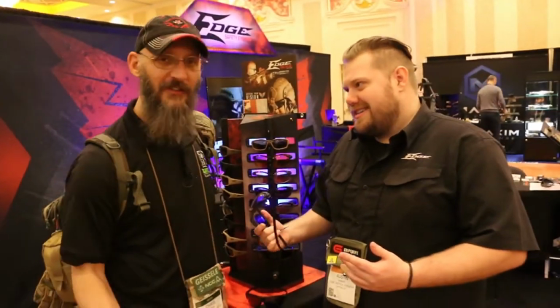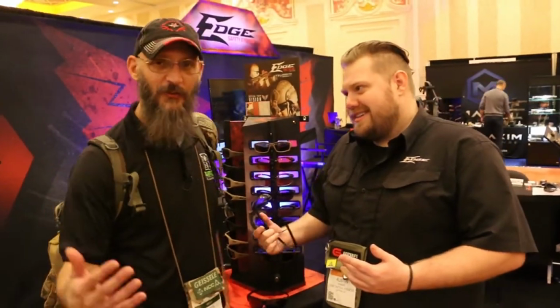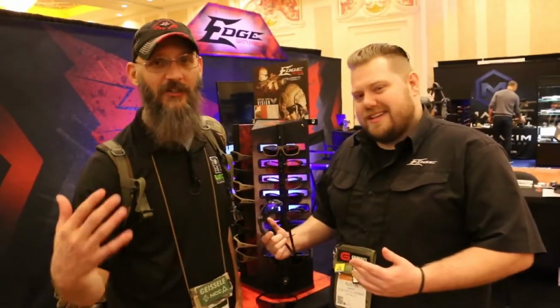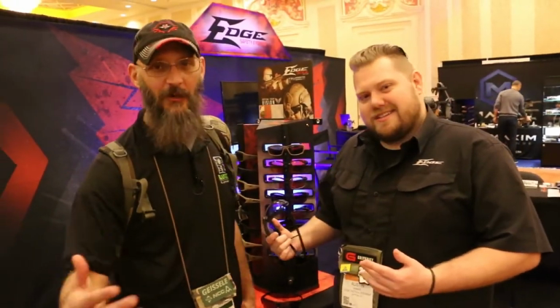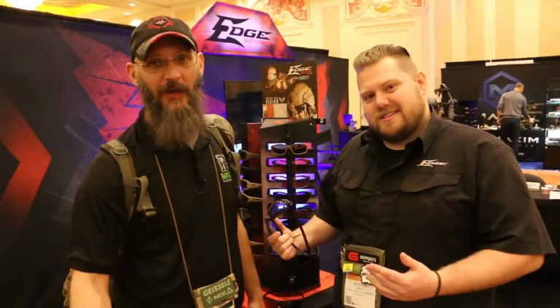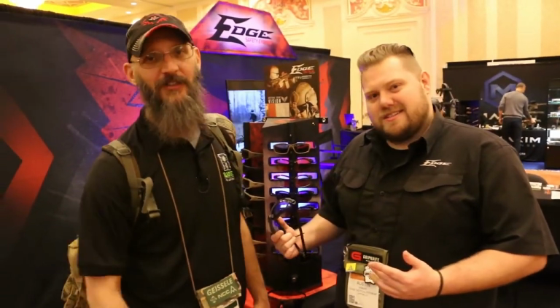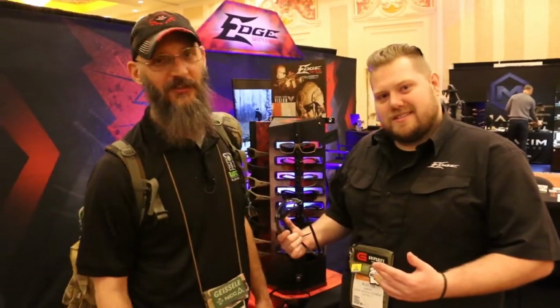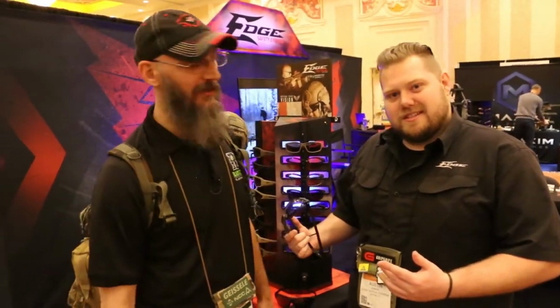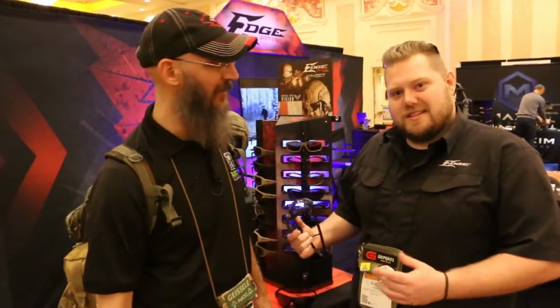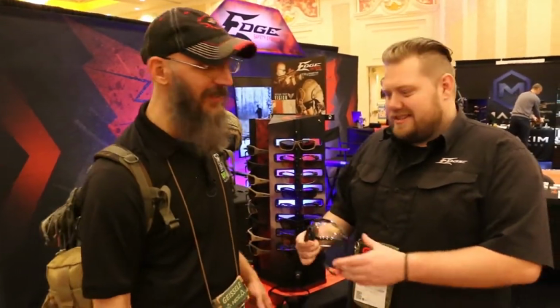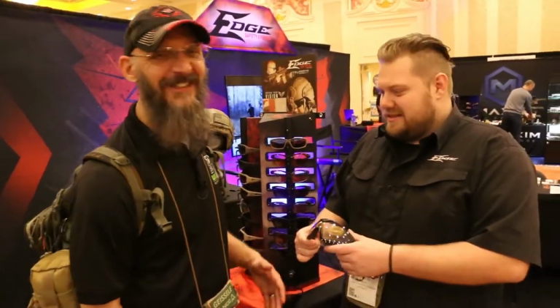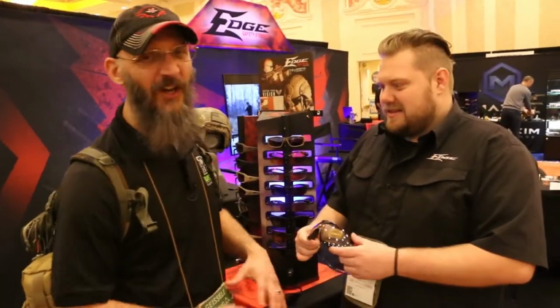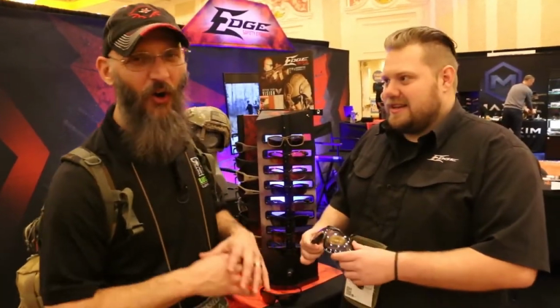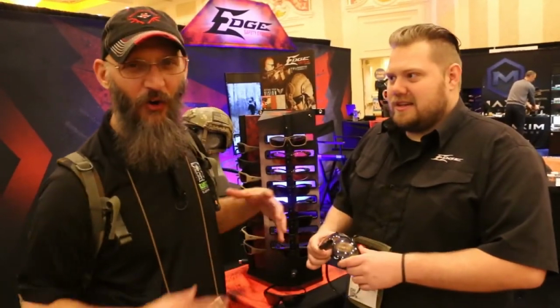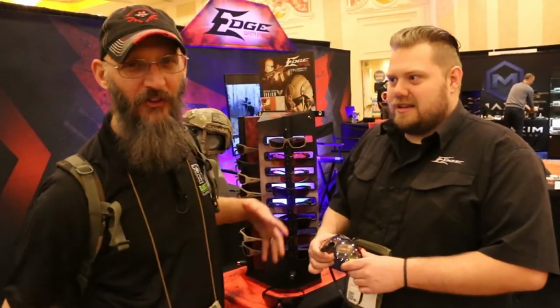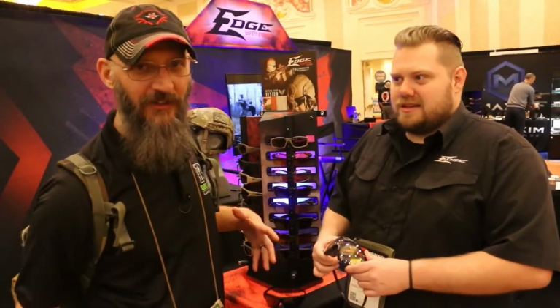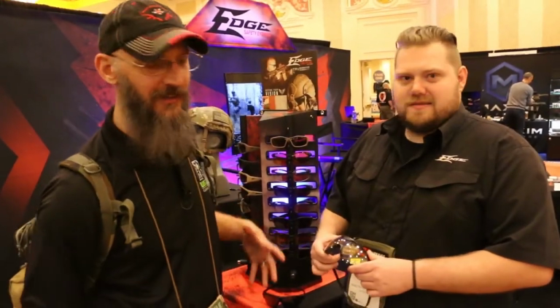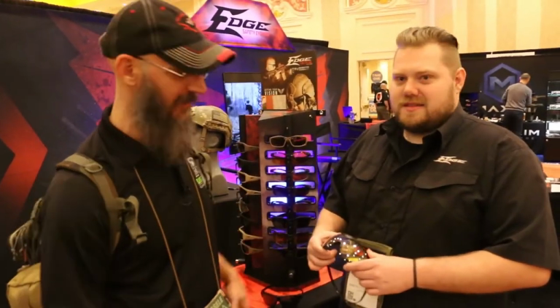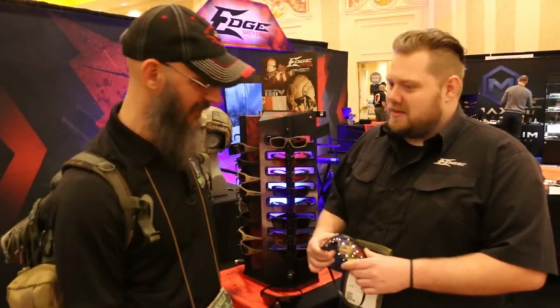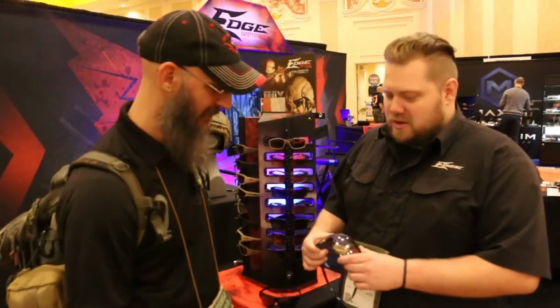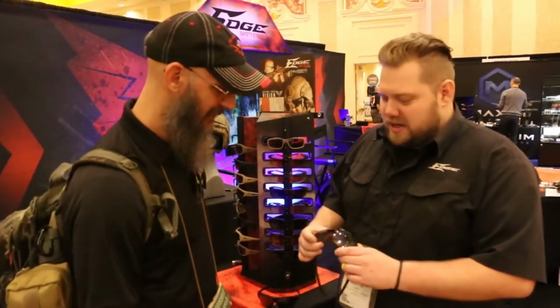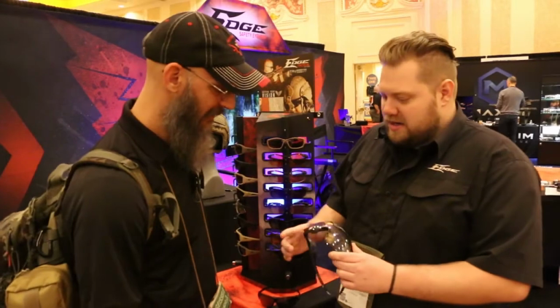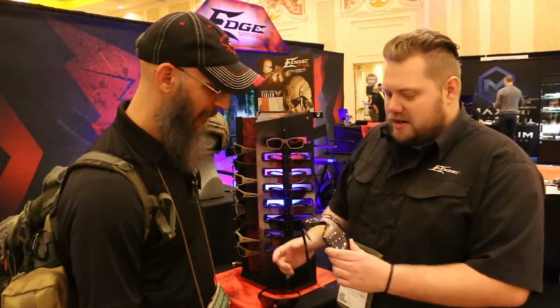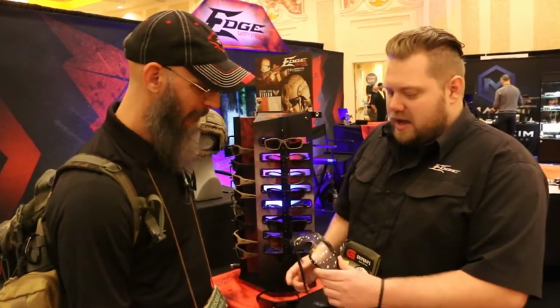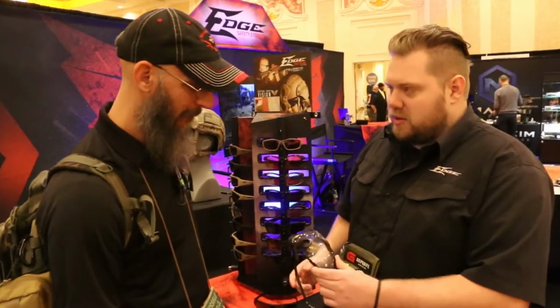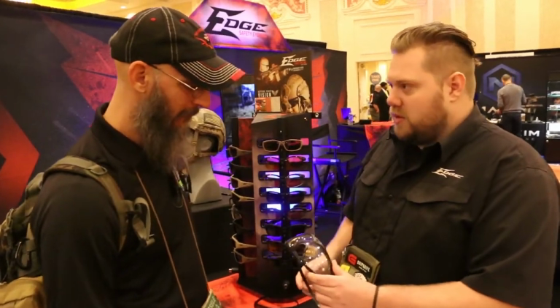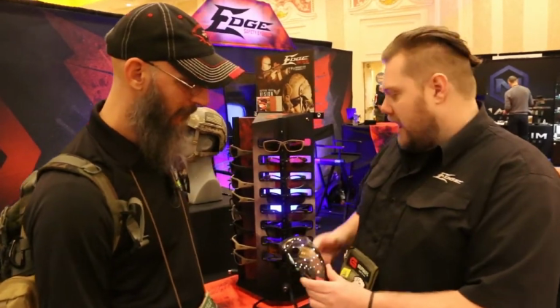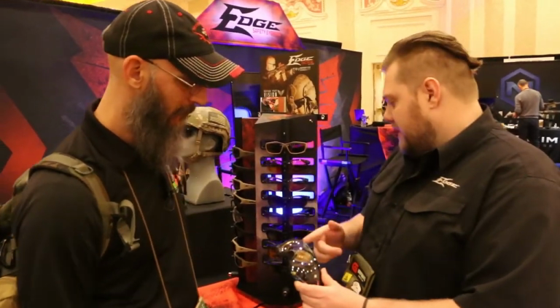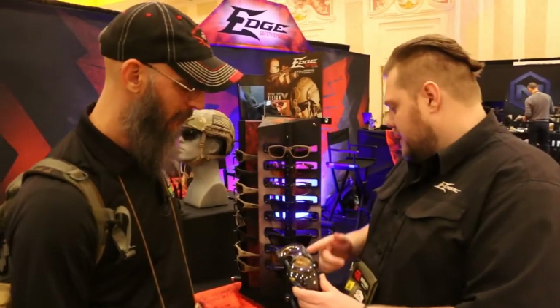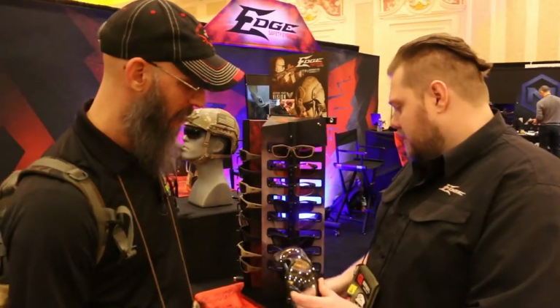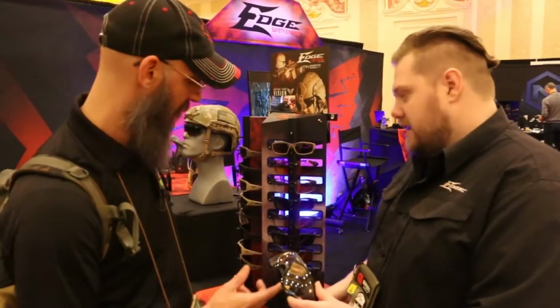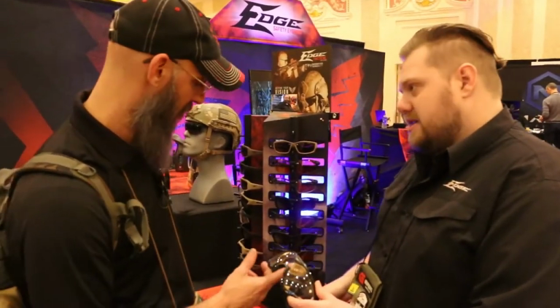They'll be ready in April. We just kind of wanted to debut them today, let everybody see what we got going on. Both products will be ready to rock and roll by April.